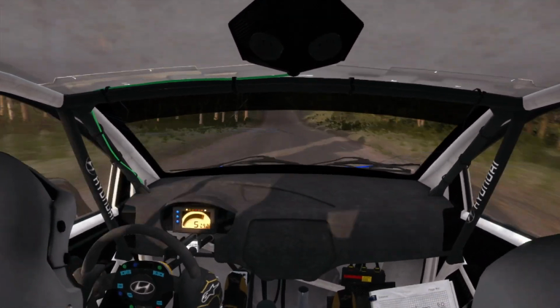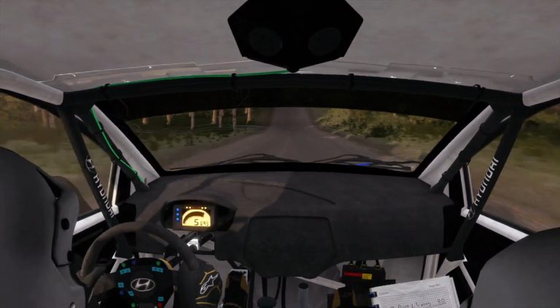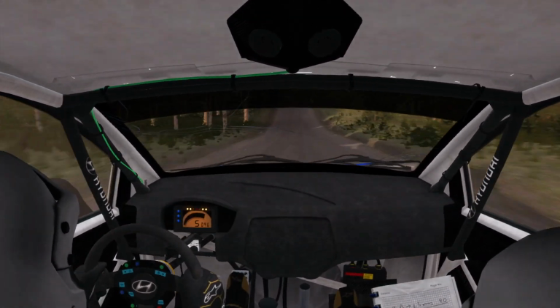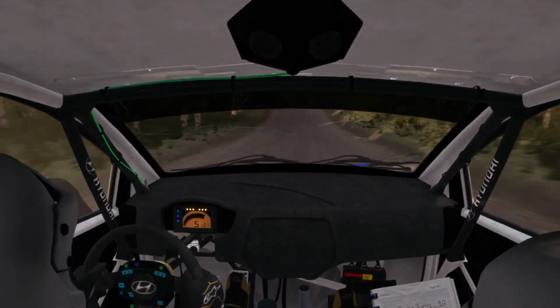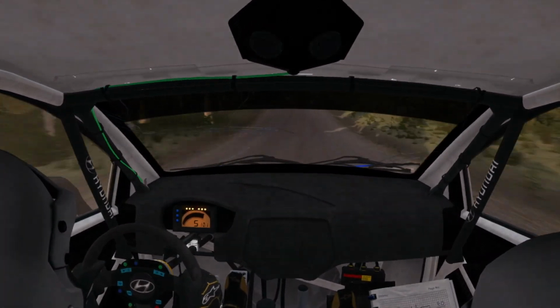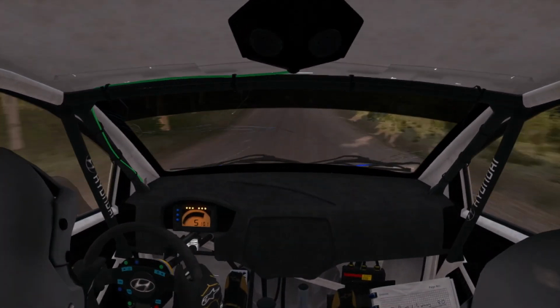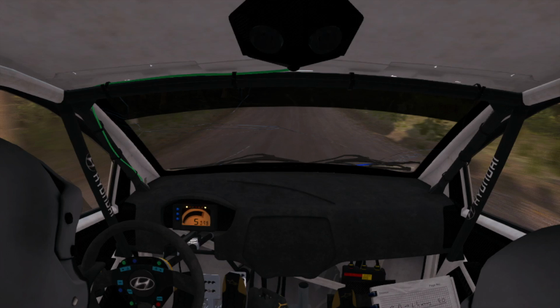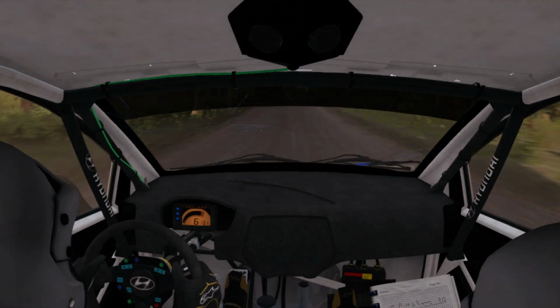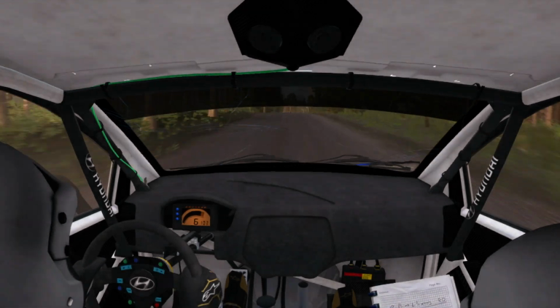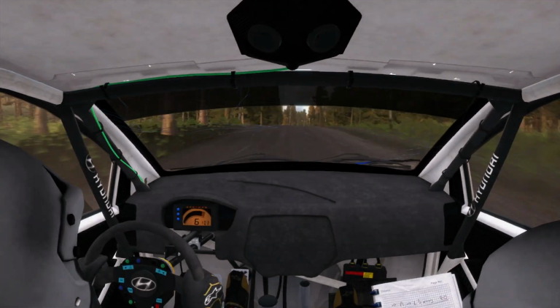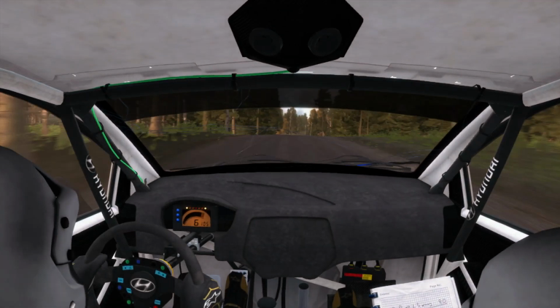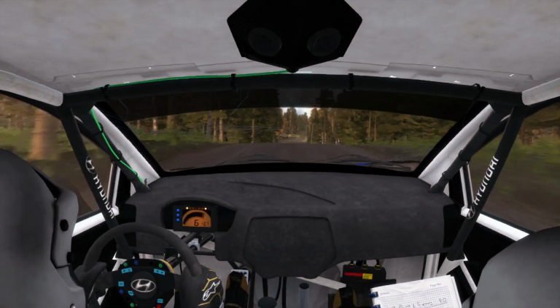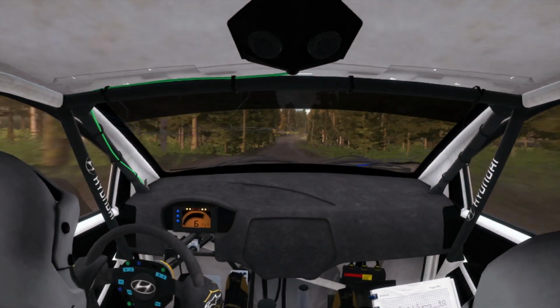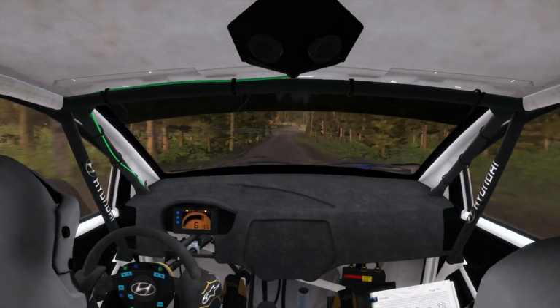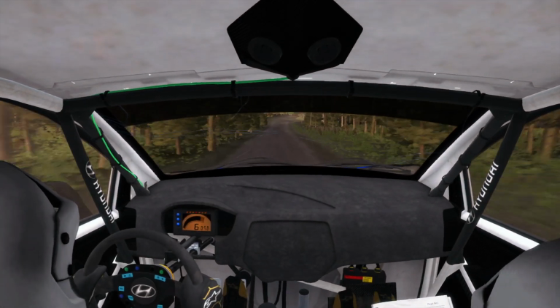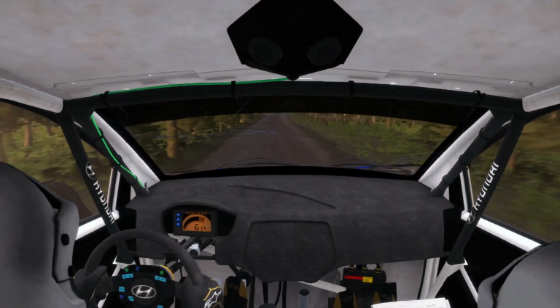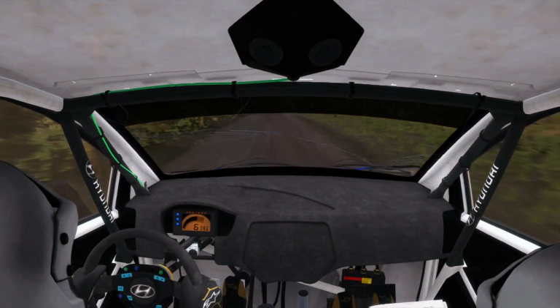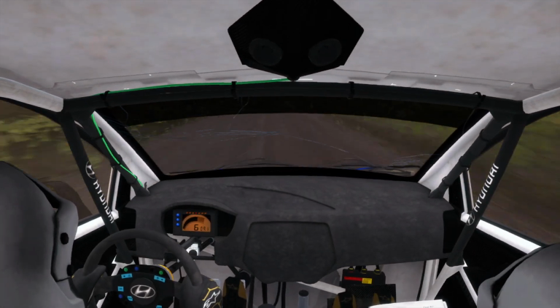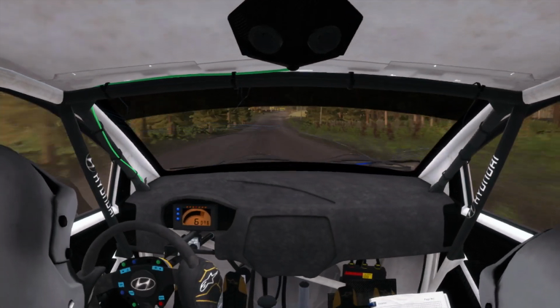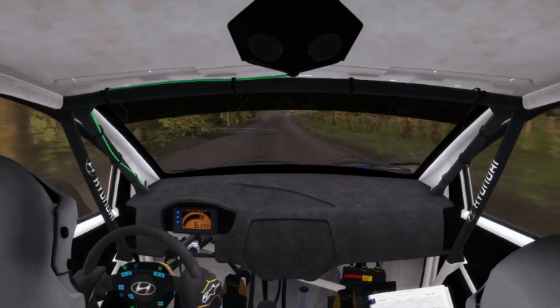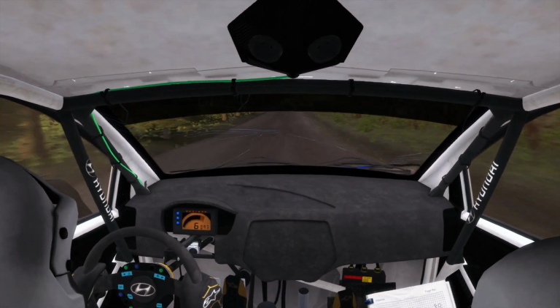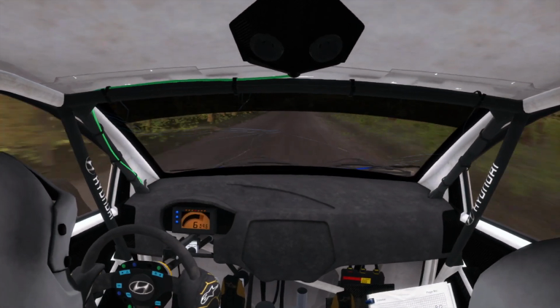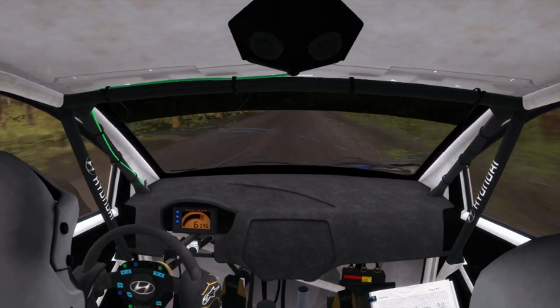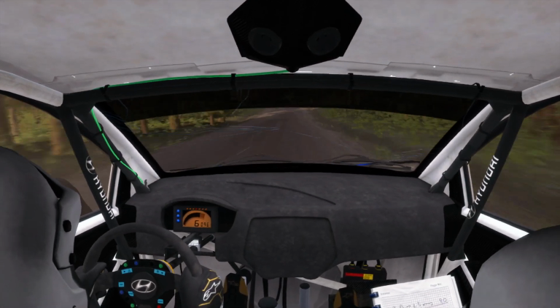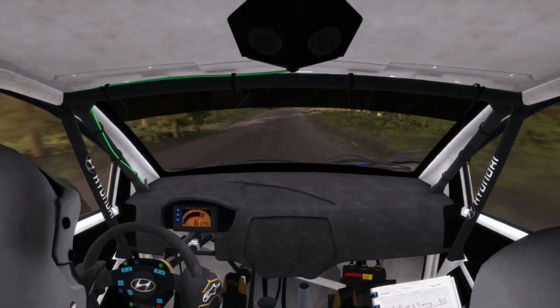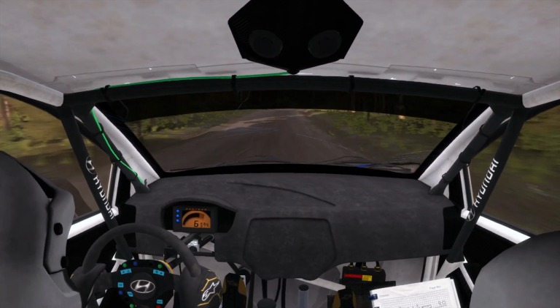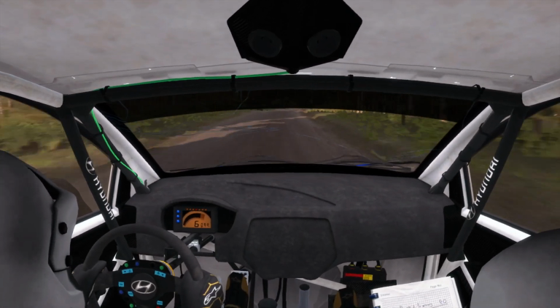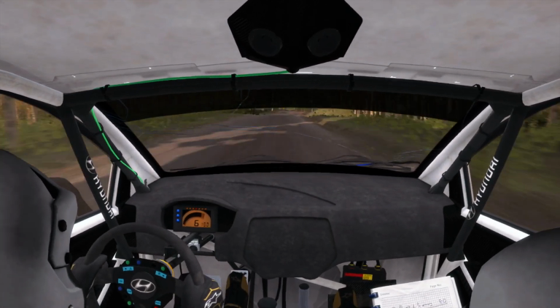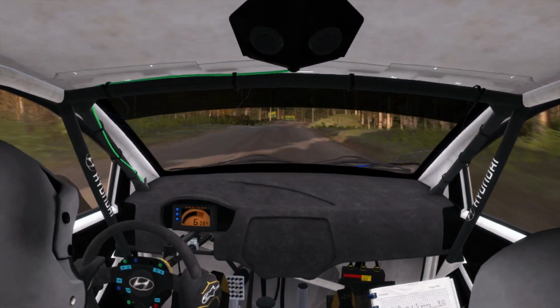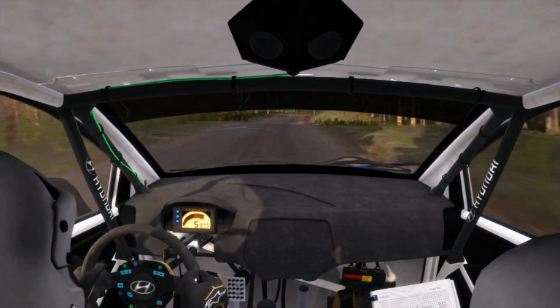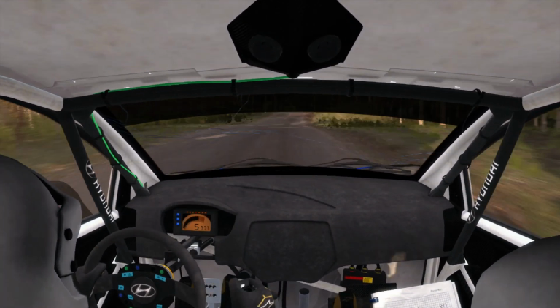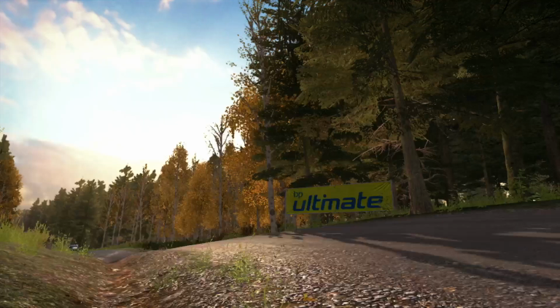Right 4 half long. Over crest, jump maybe. Right 4 half long. 100. 100, left 6 long.